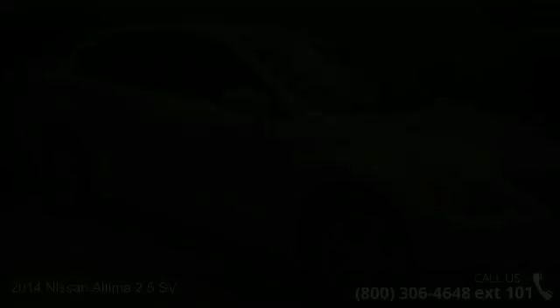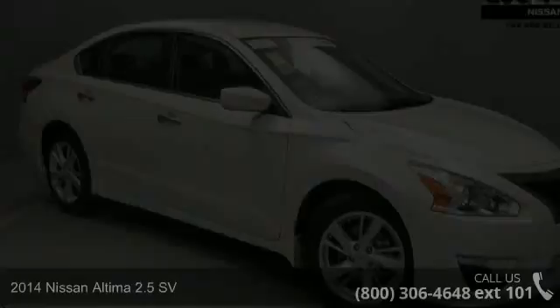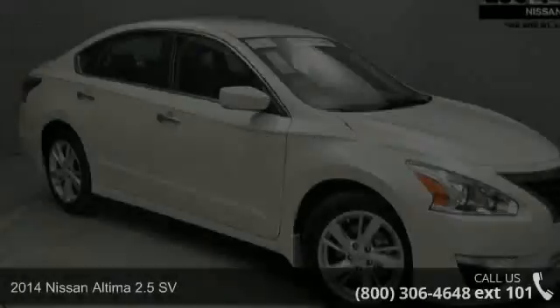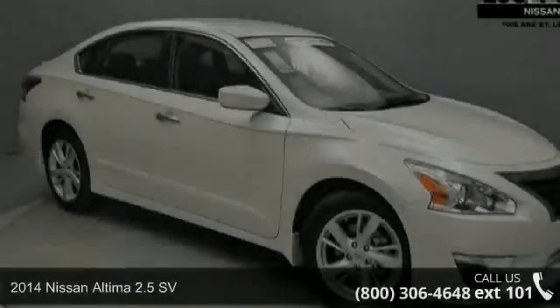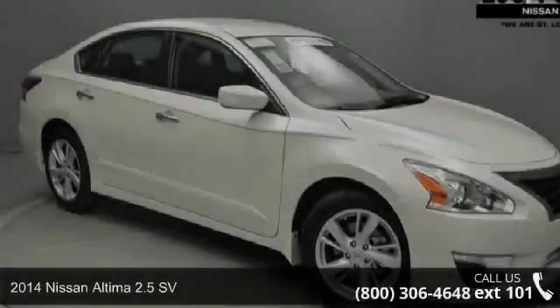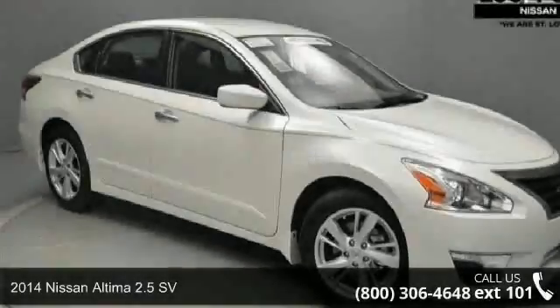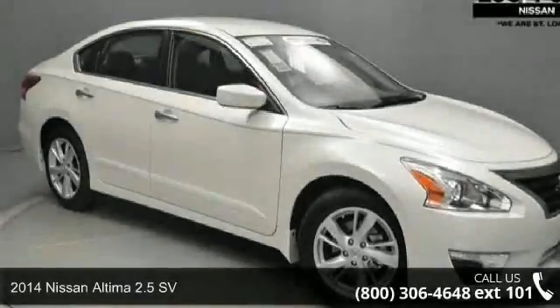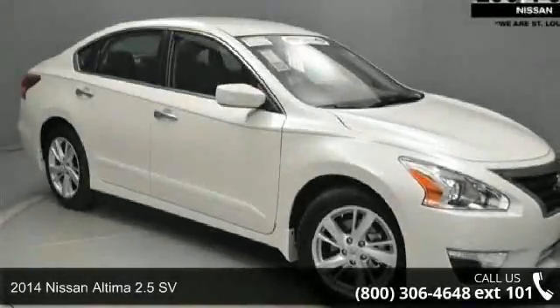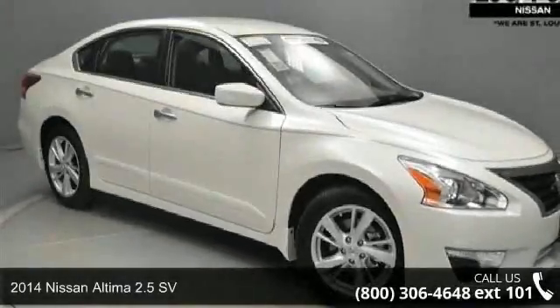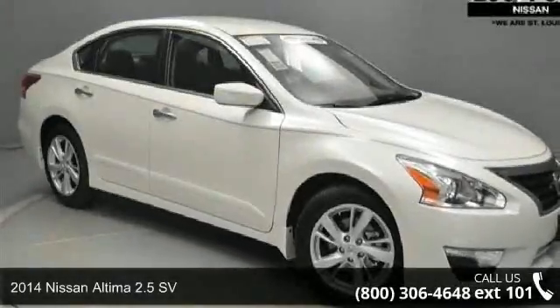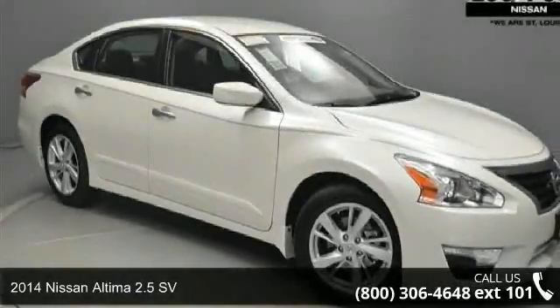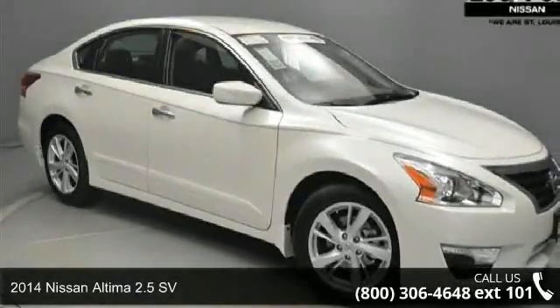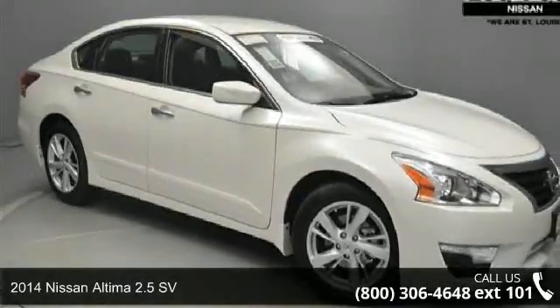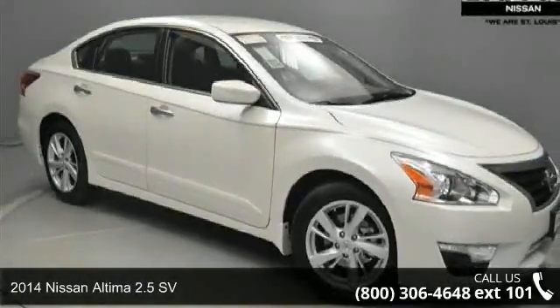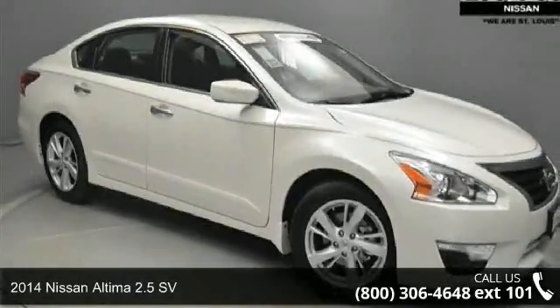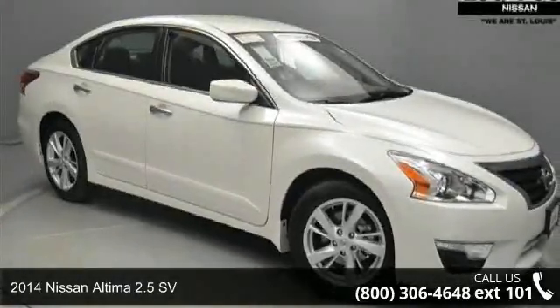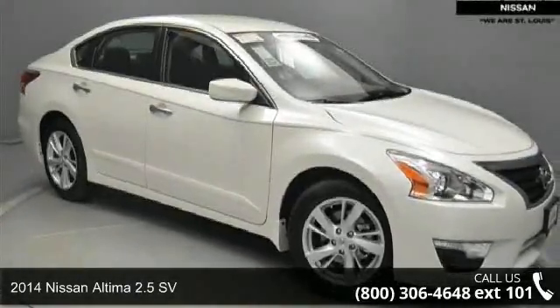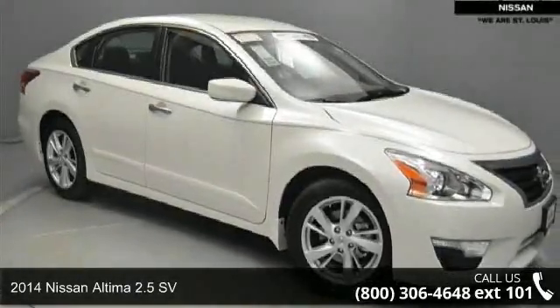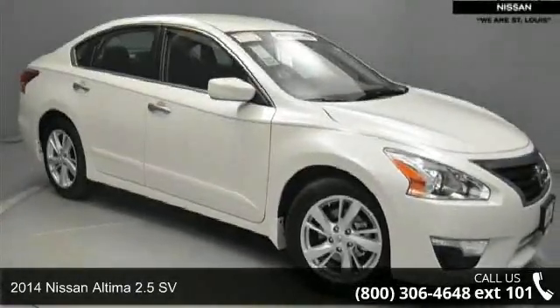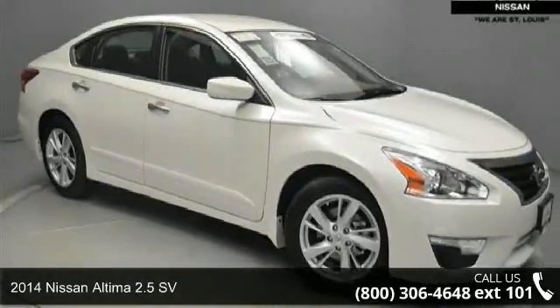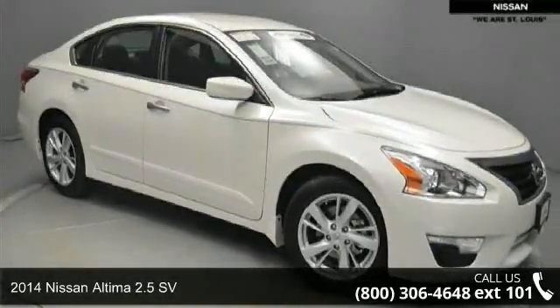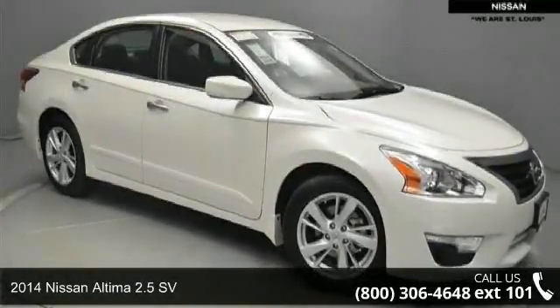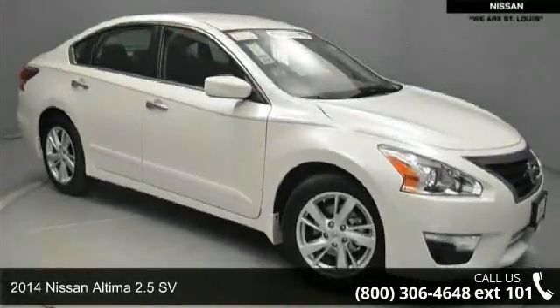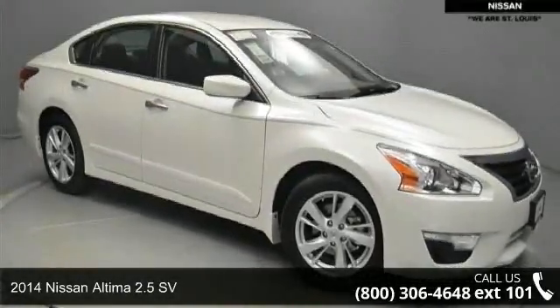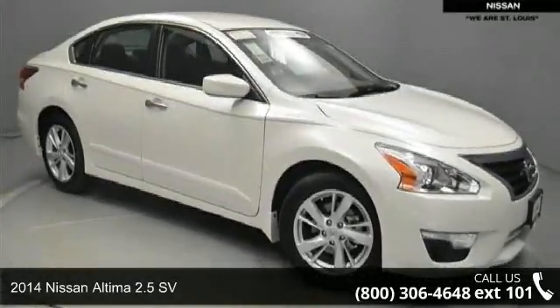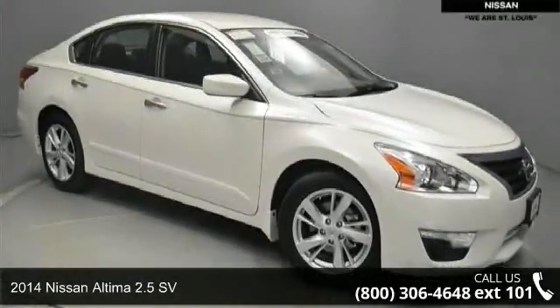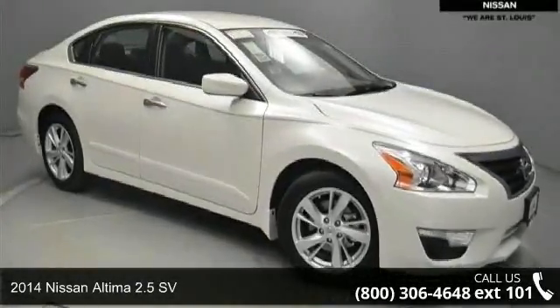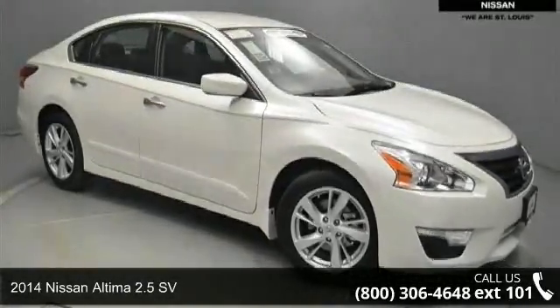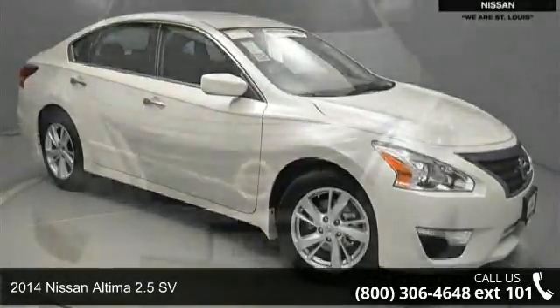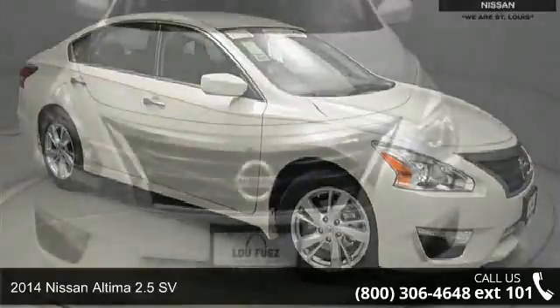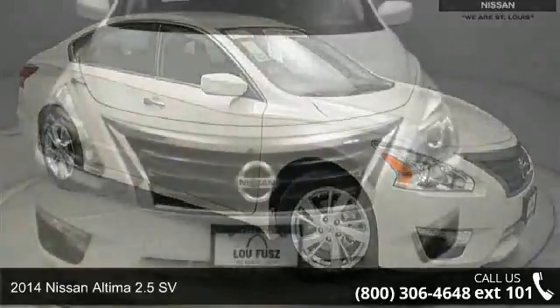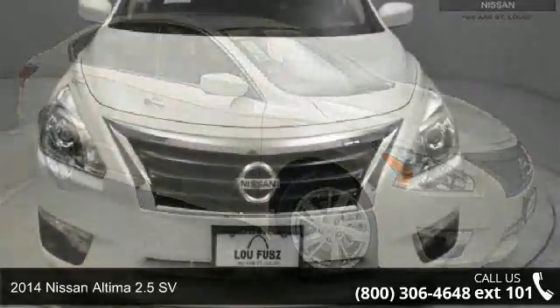Step into the 2014 Nissan Altima. This may be the set of wheels you've been looking for.